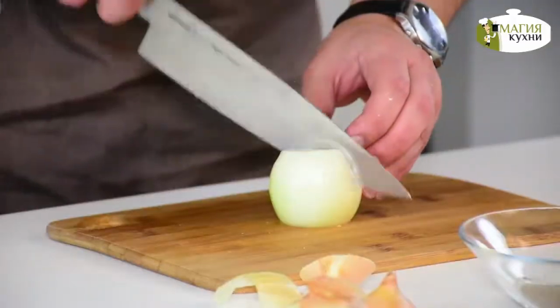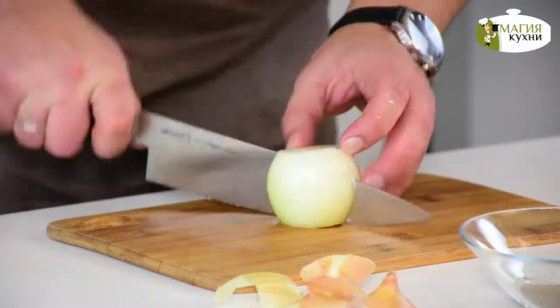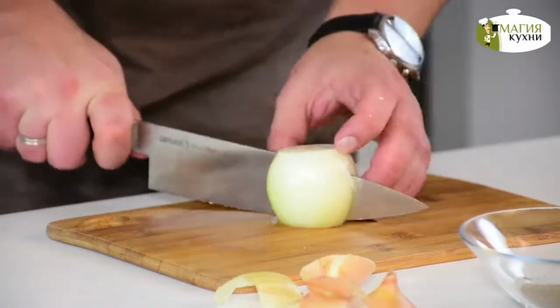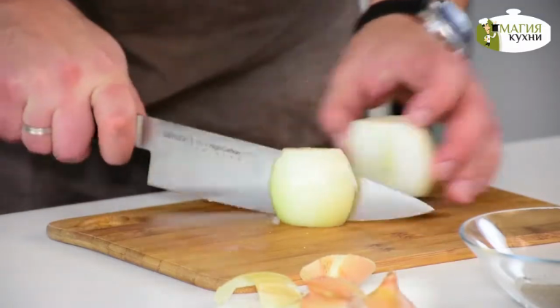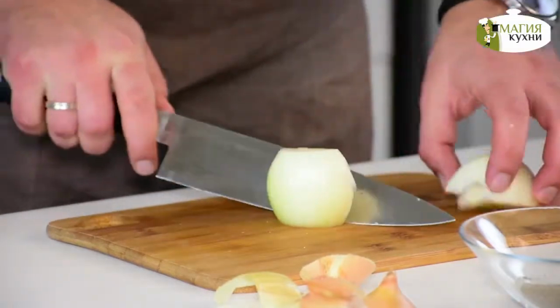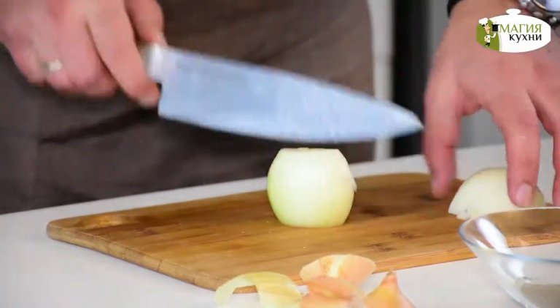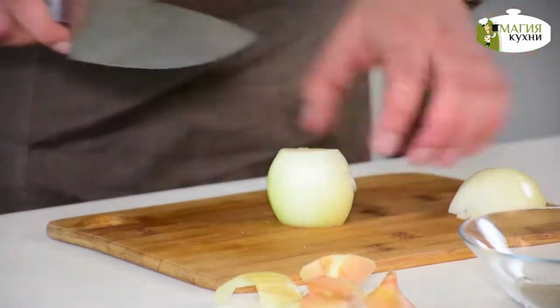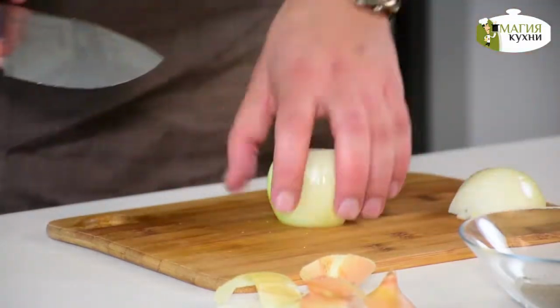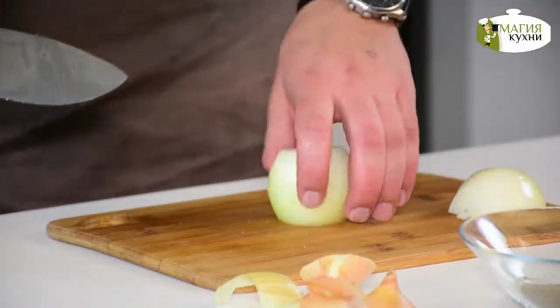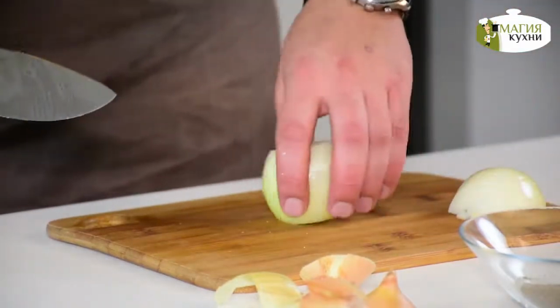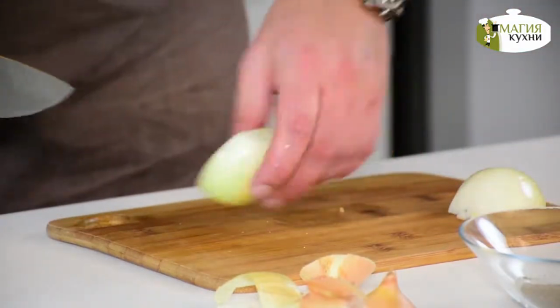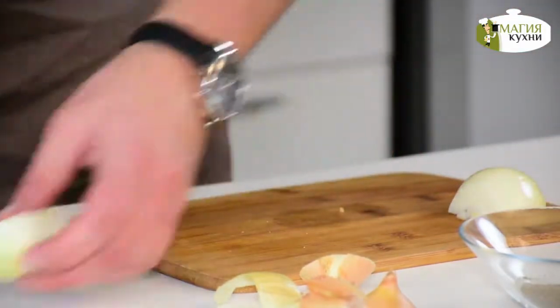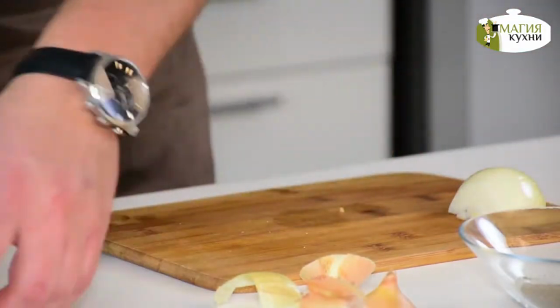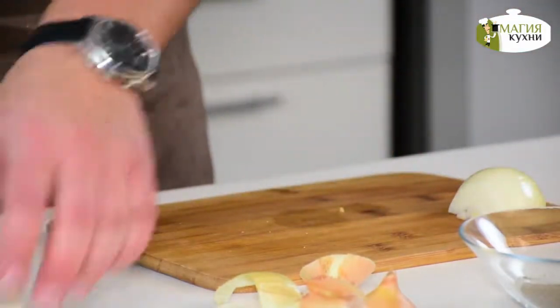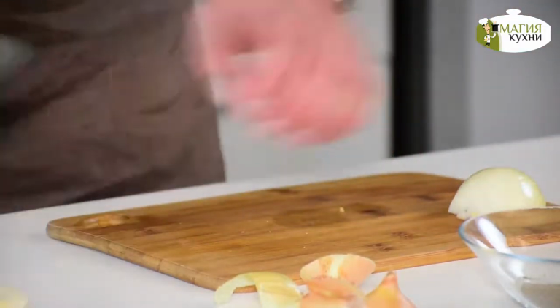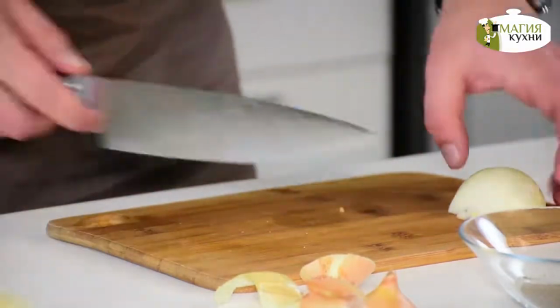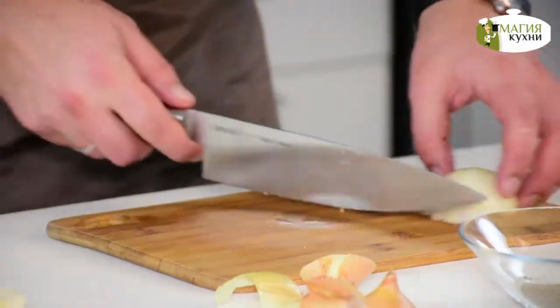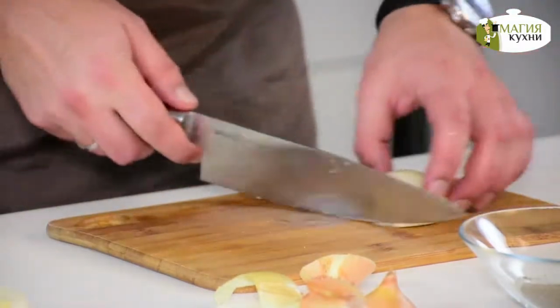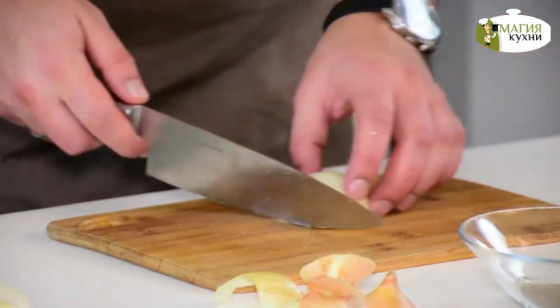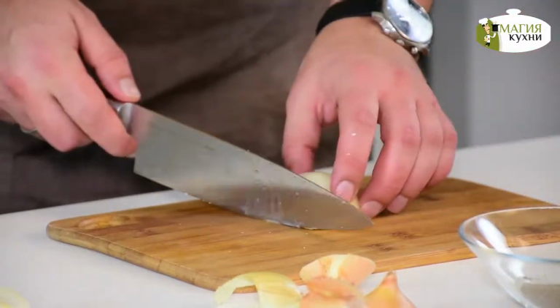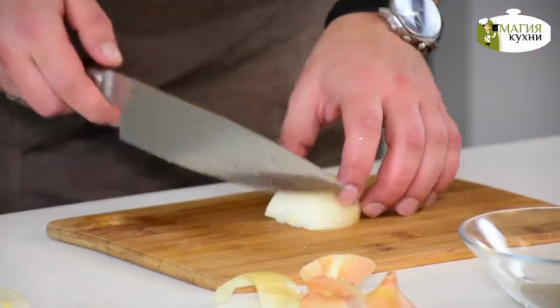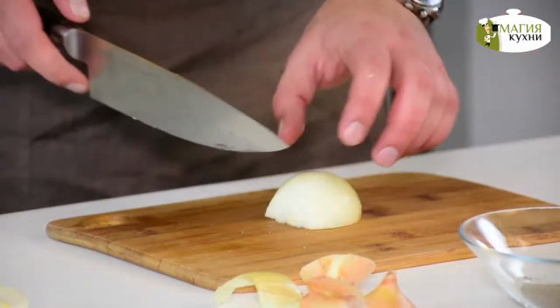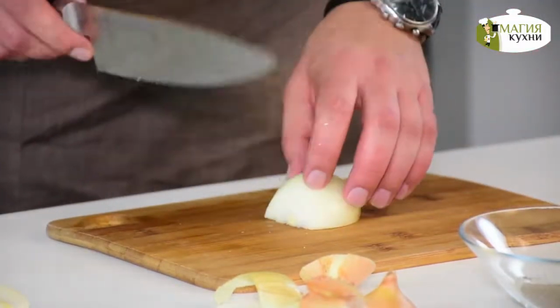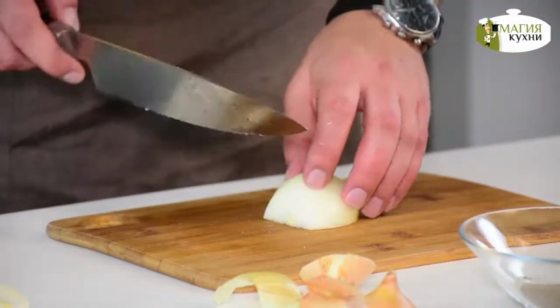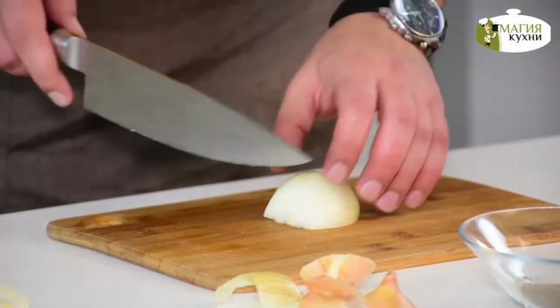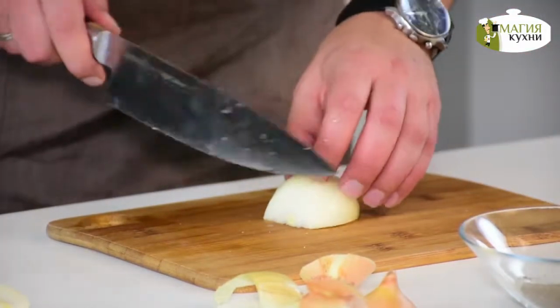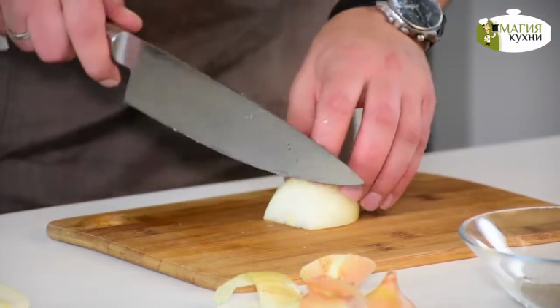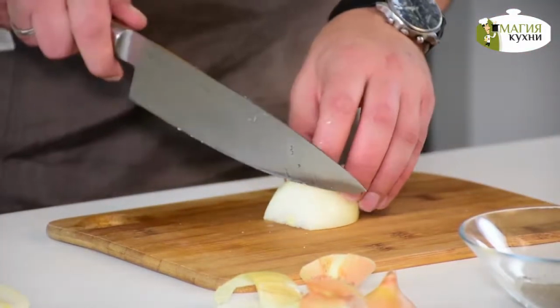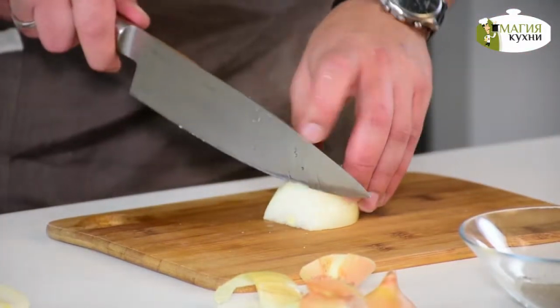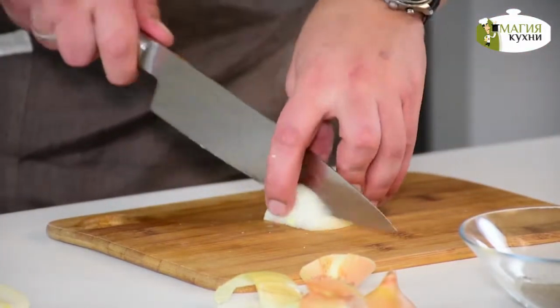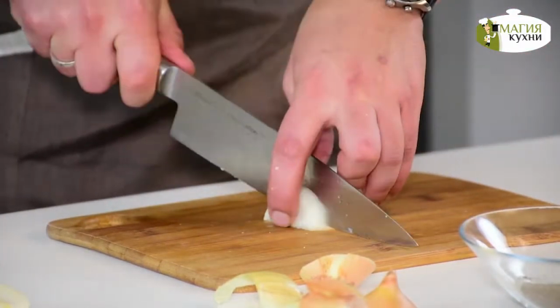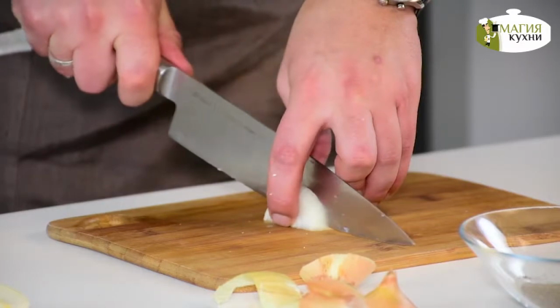The pan is ready. I hope you do it with olive oil.